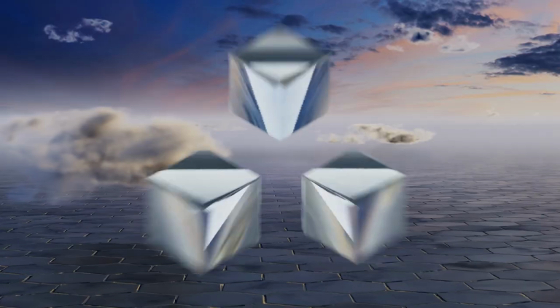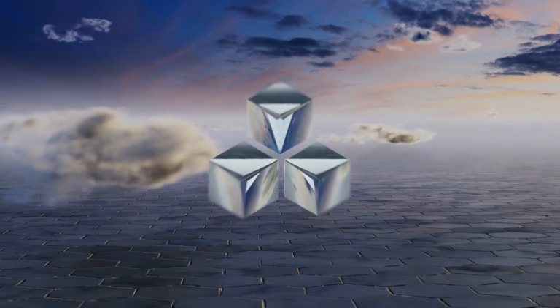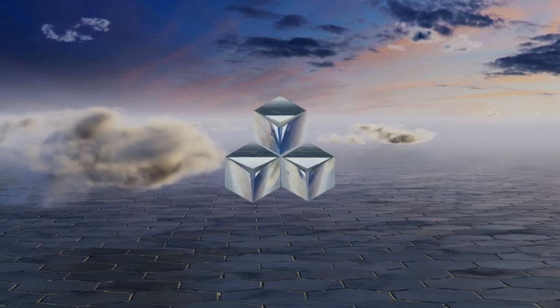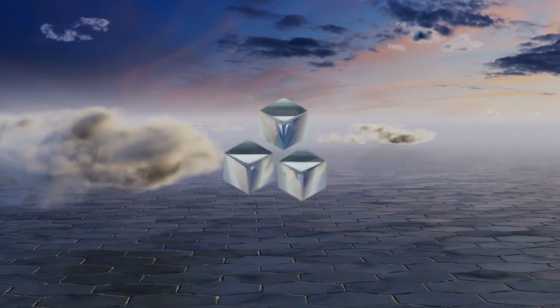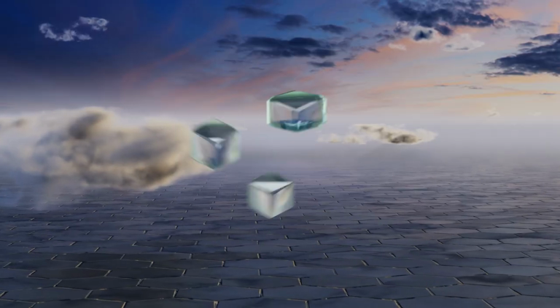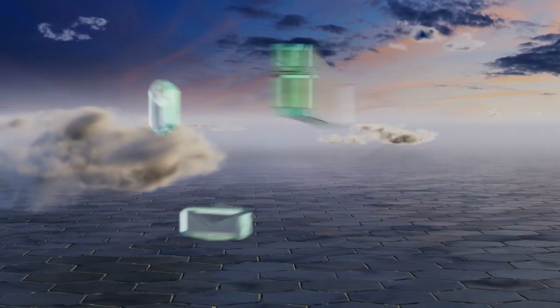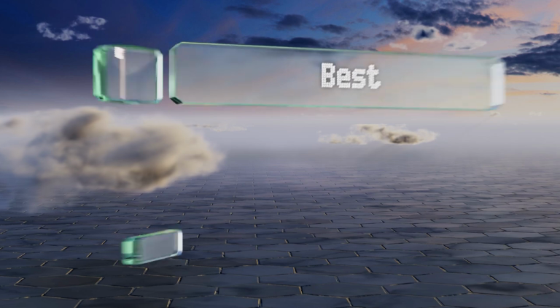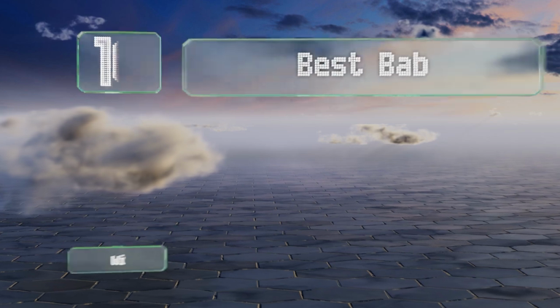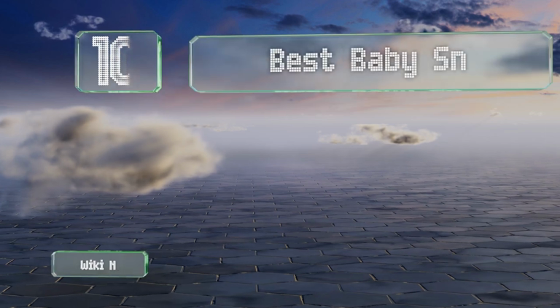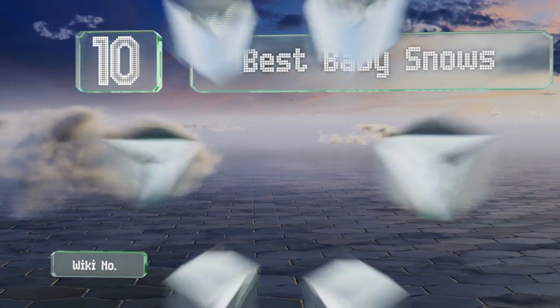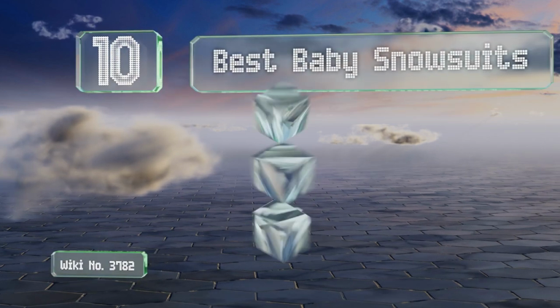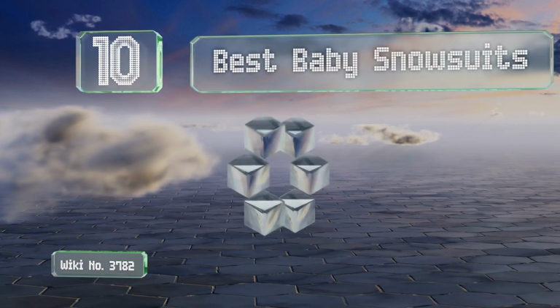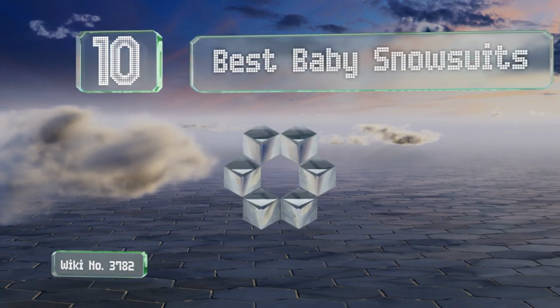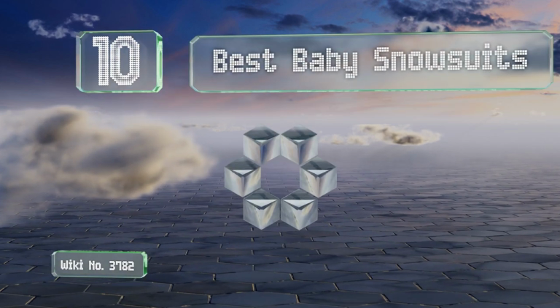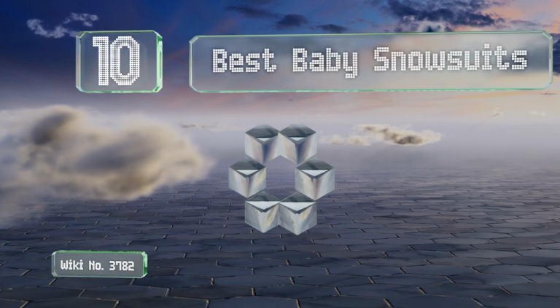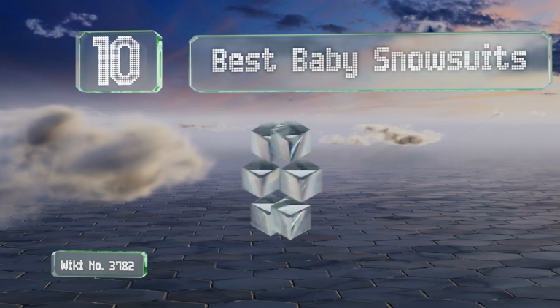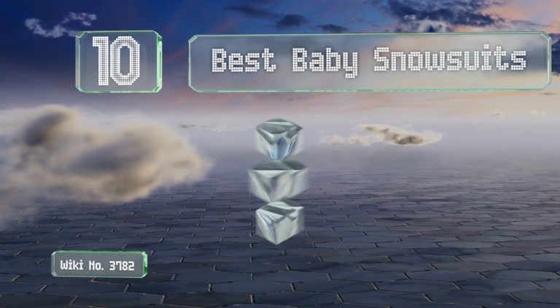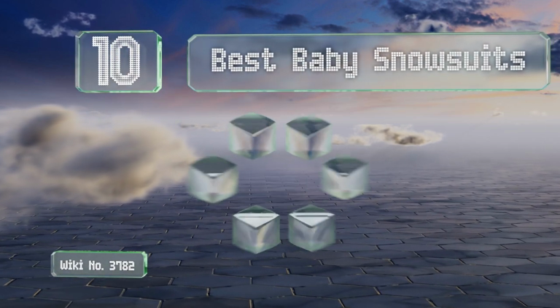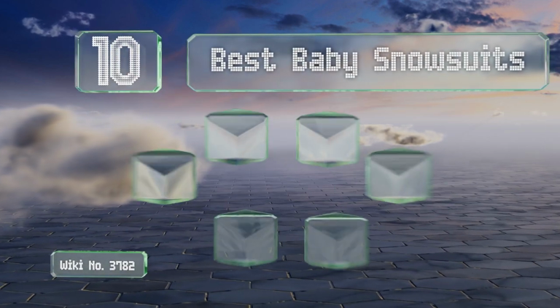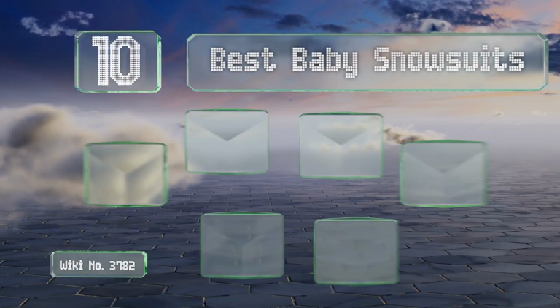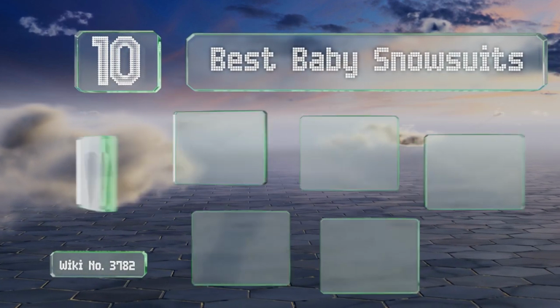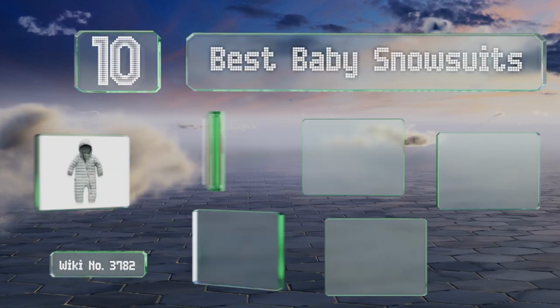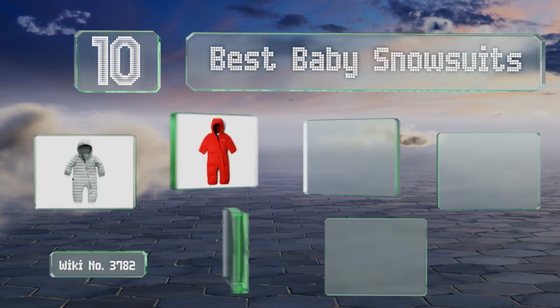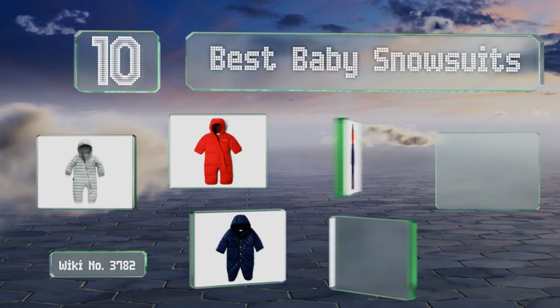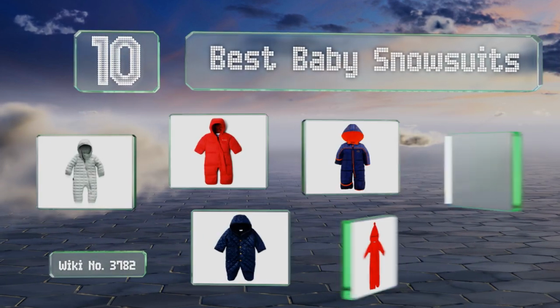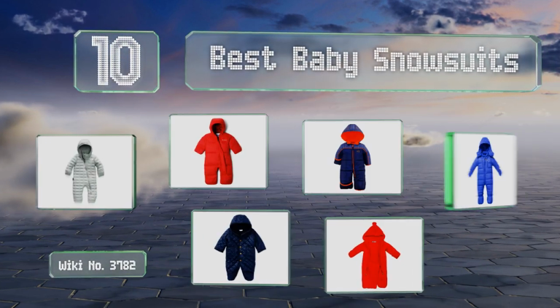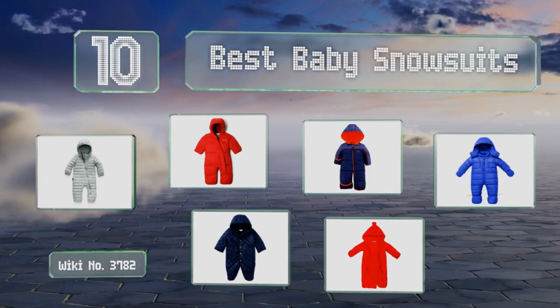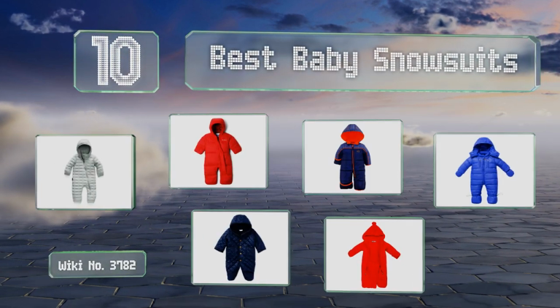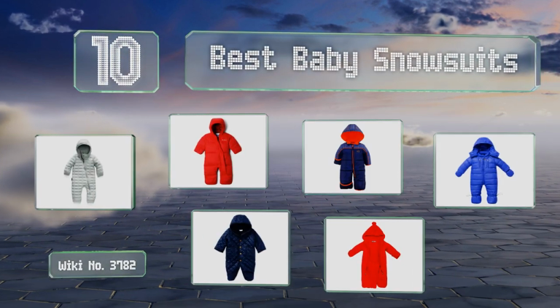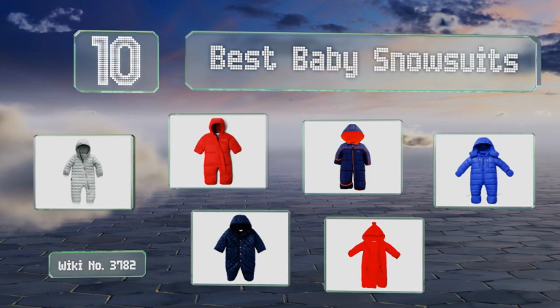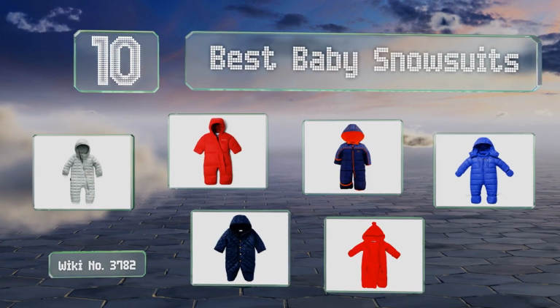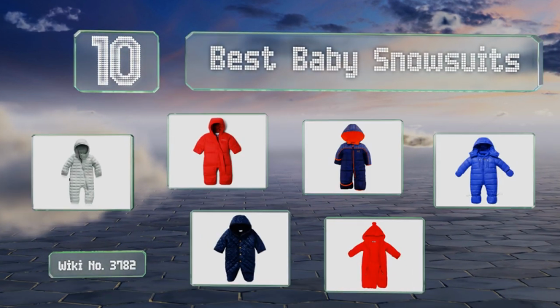EasyVid presents the 10 best baby snowsuits. Let's get started with the list.